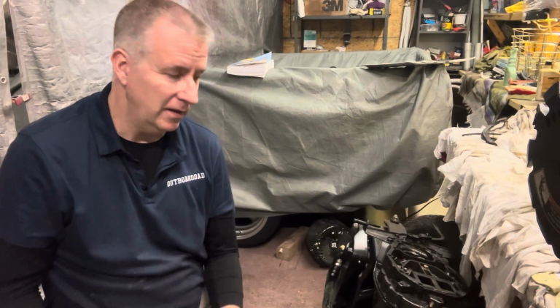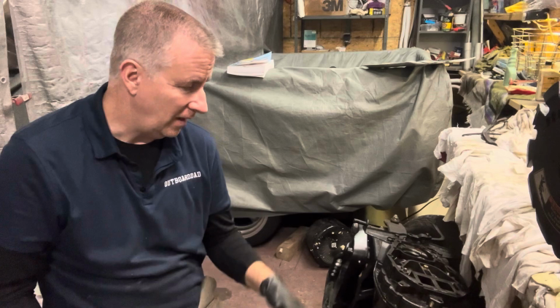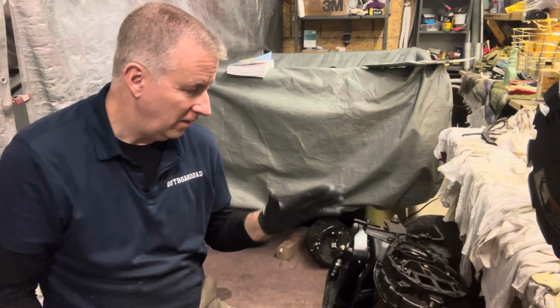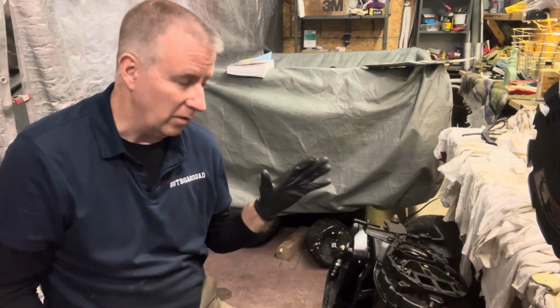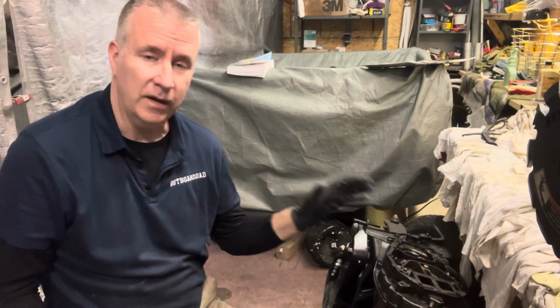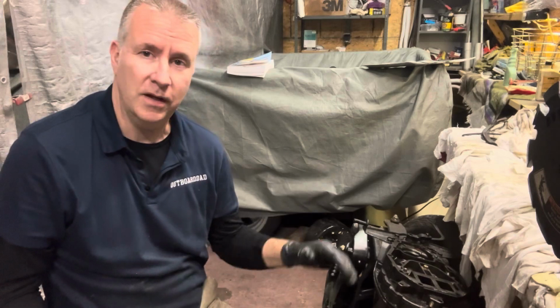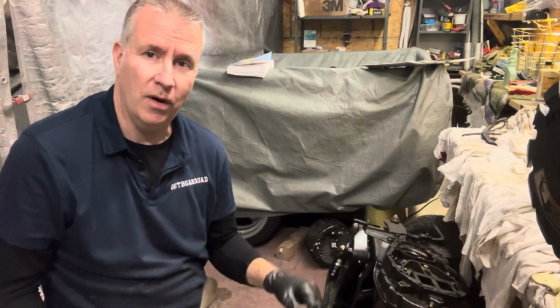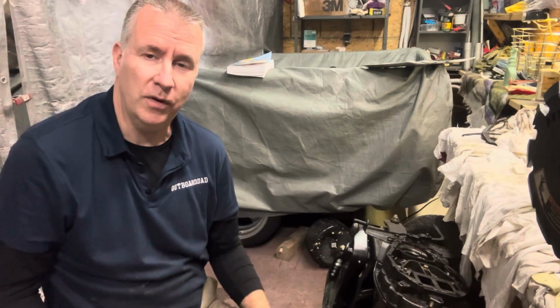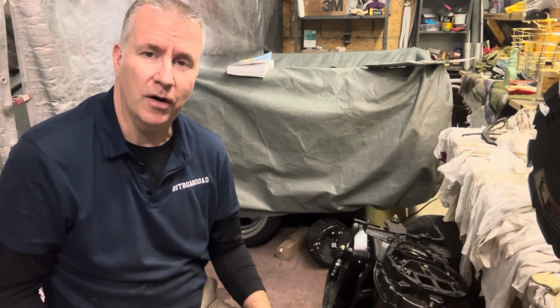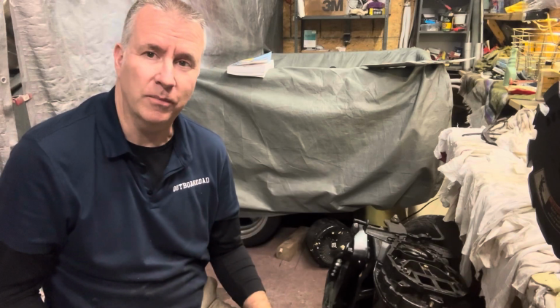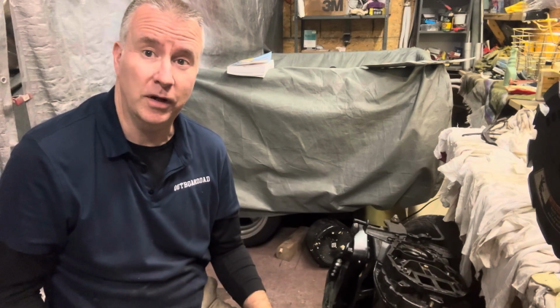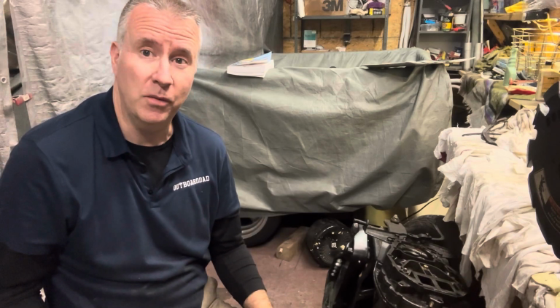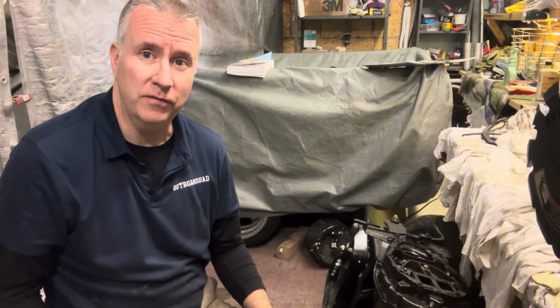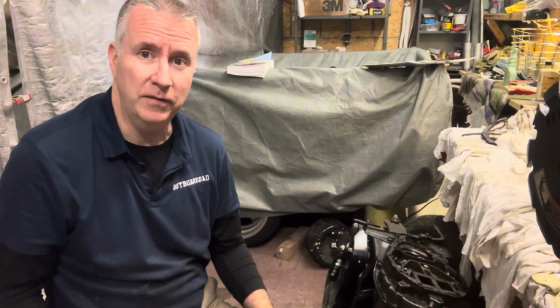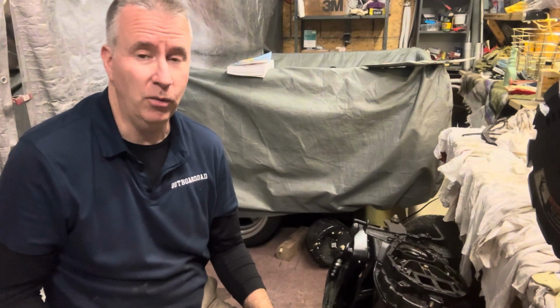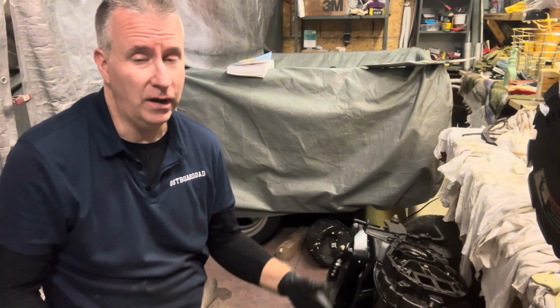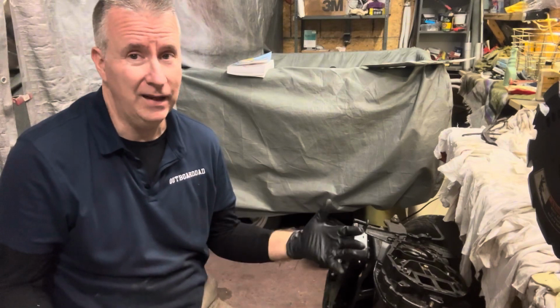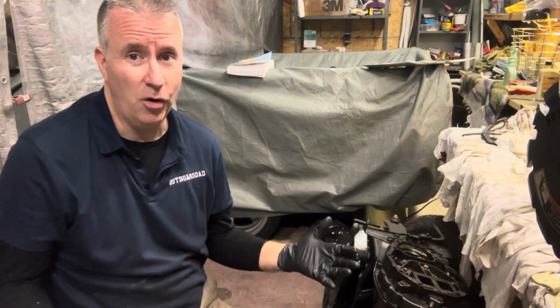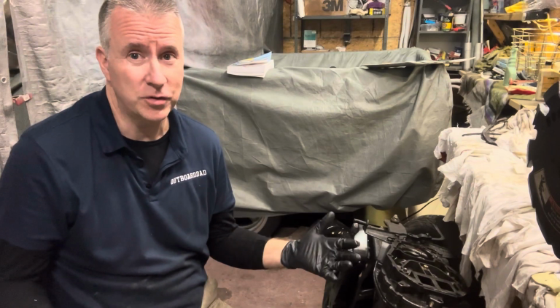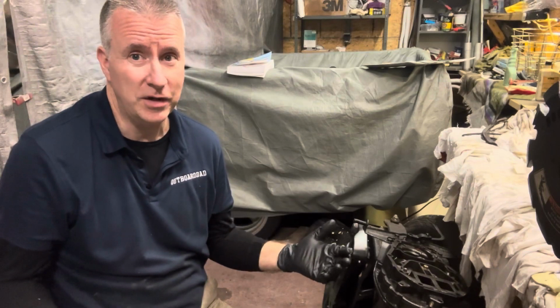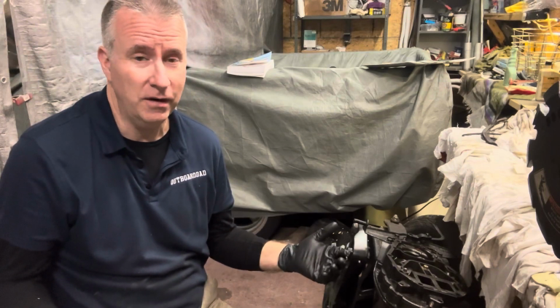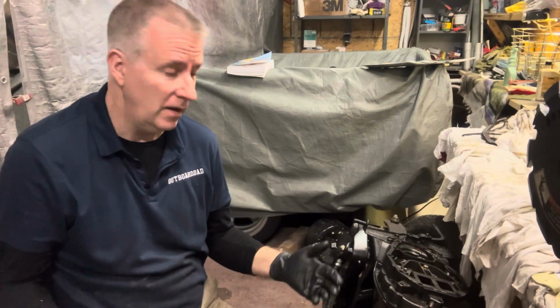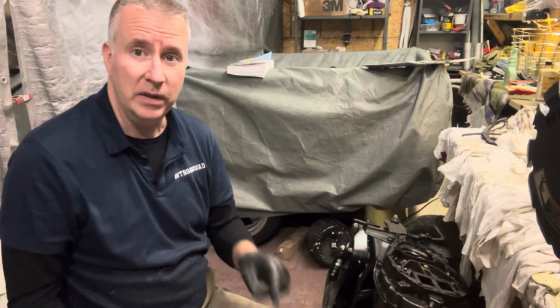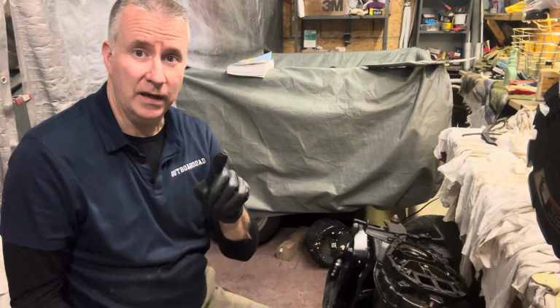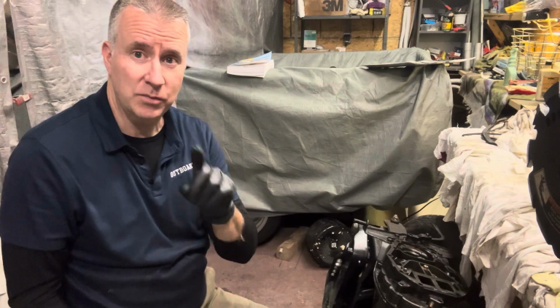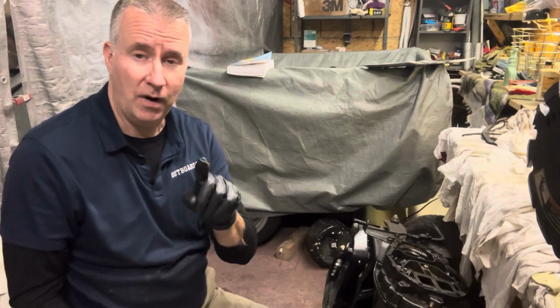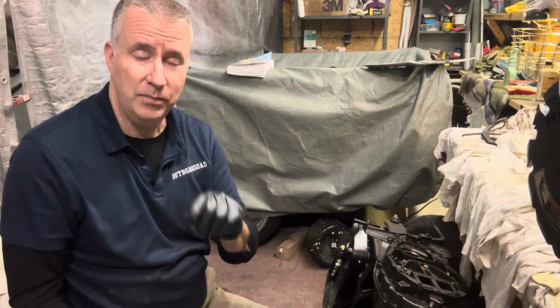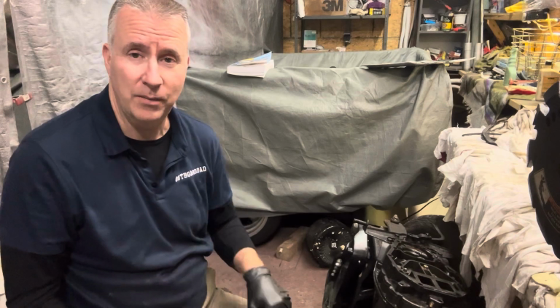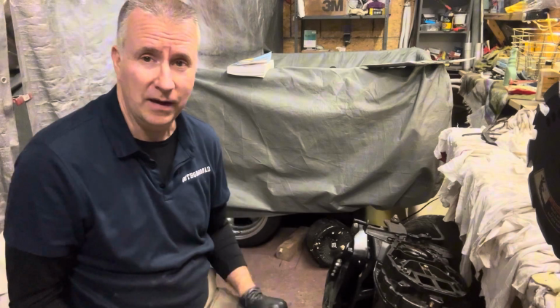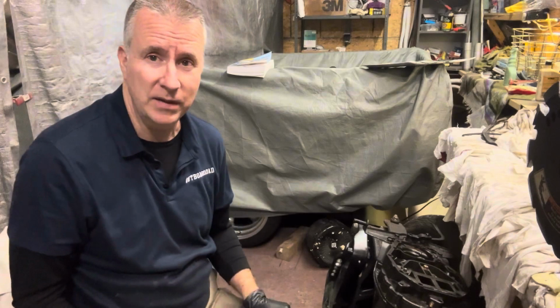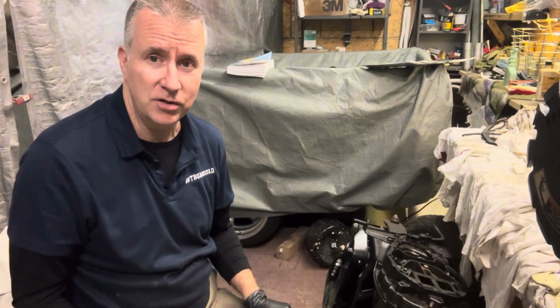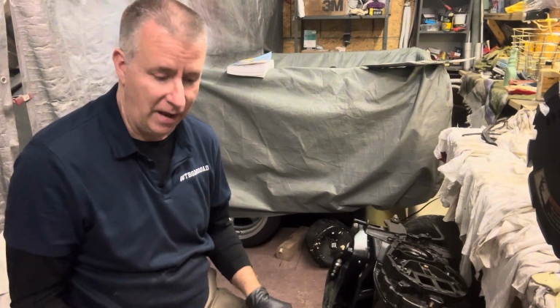Today, we're going to continue on with our Mercury 150. We're kind of in the home stretch here. Please like, subscribe, and send me any comments that you have.